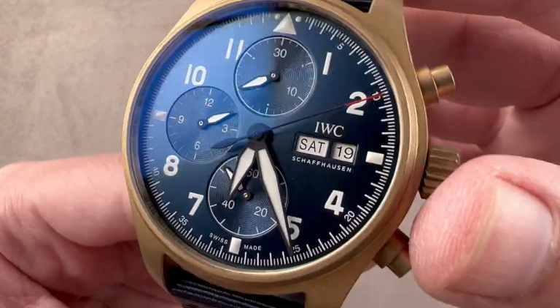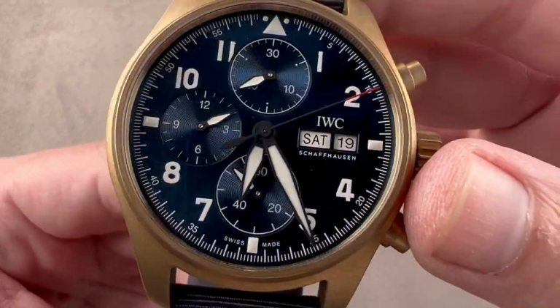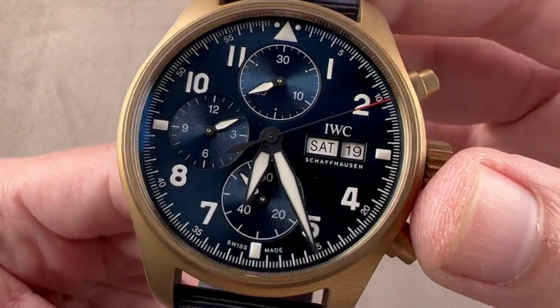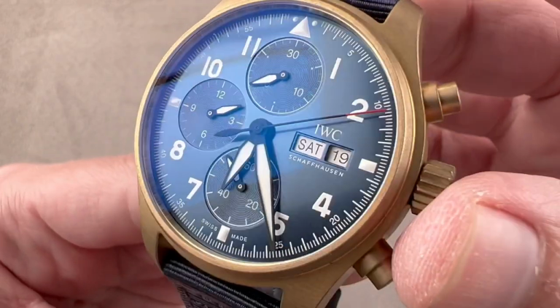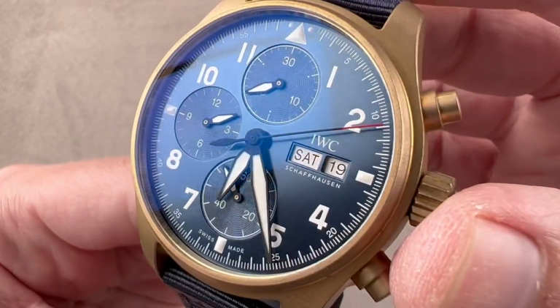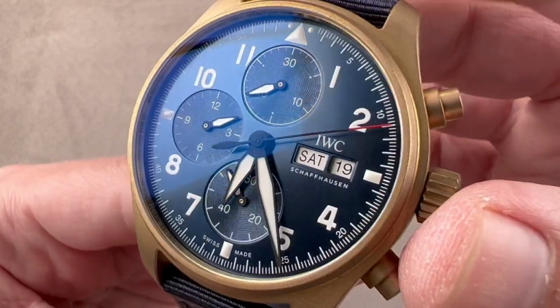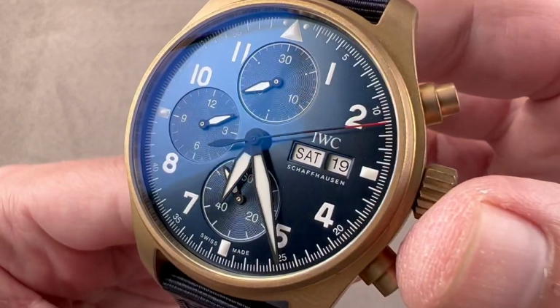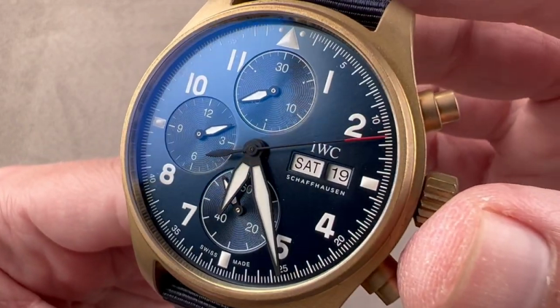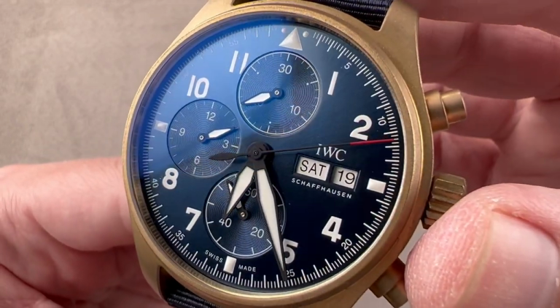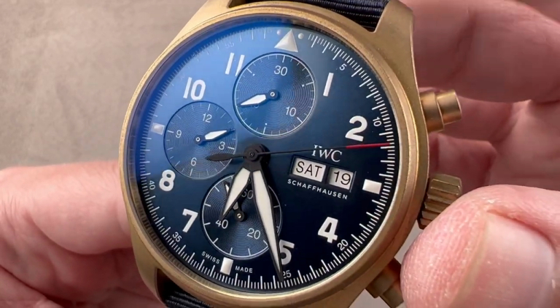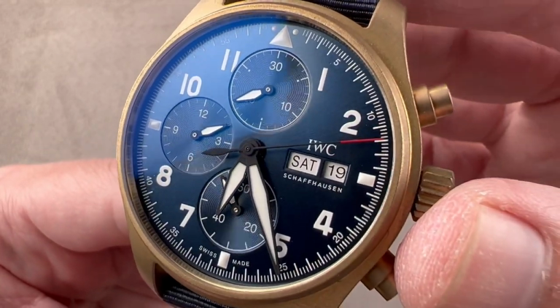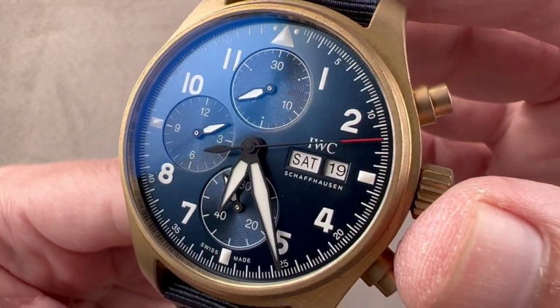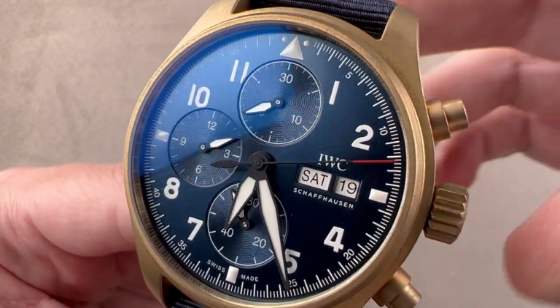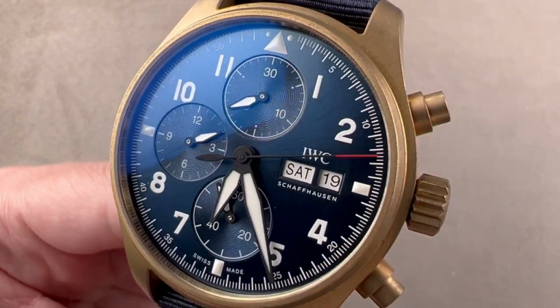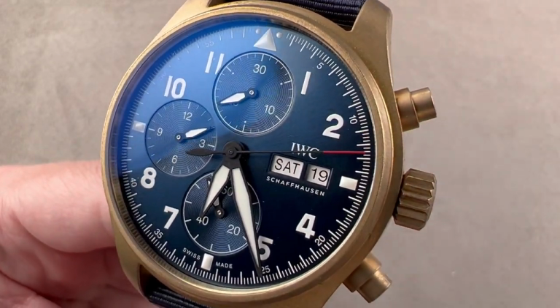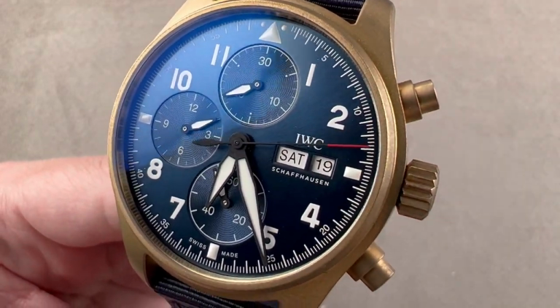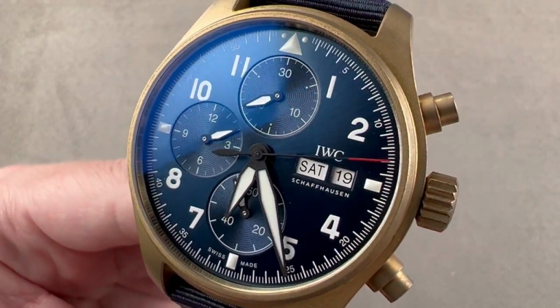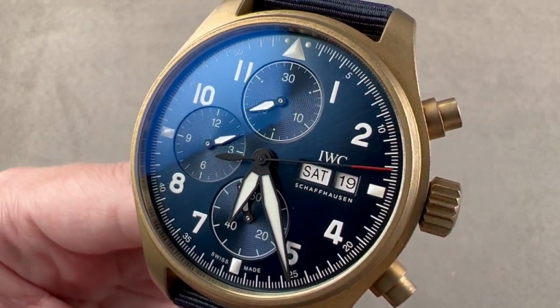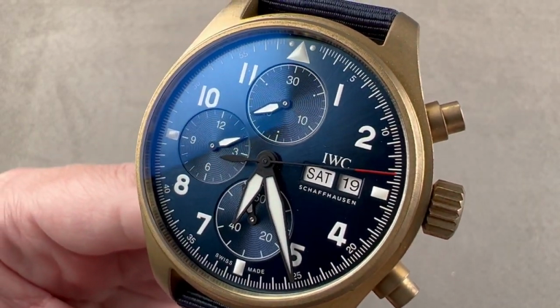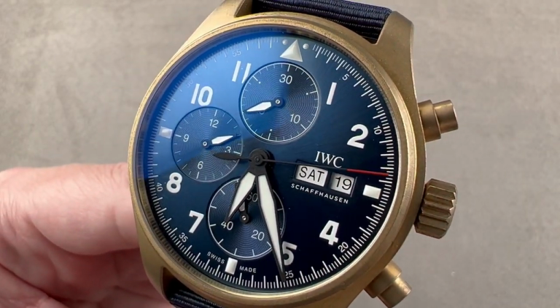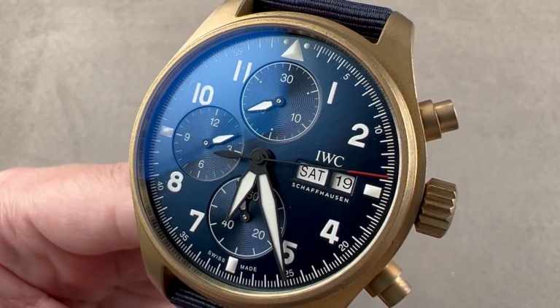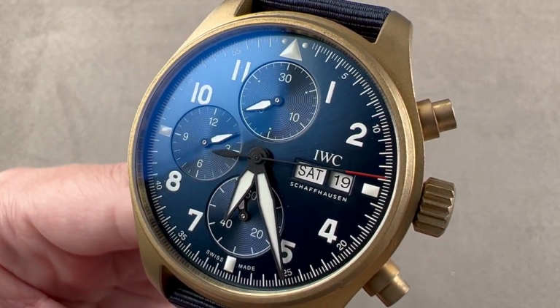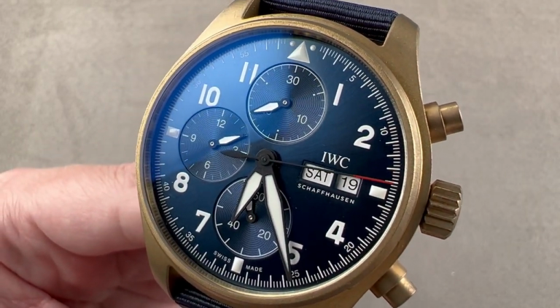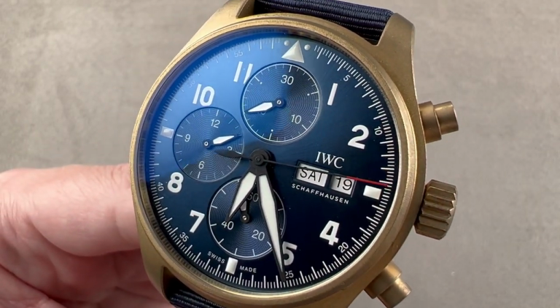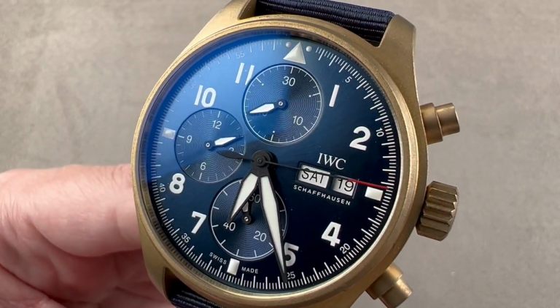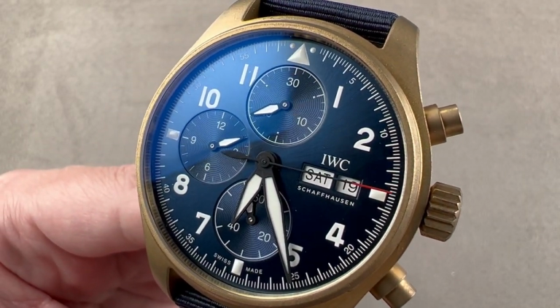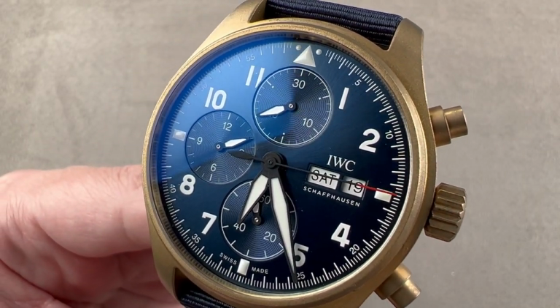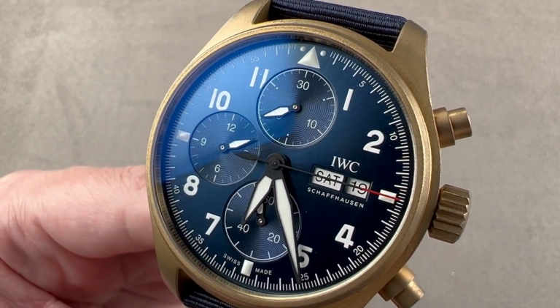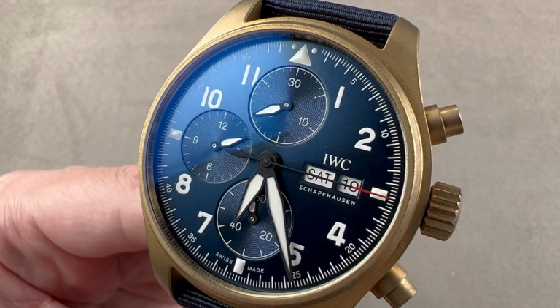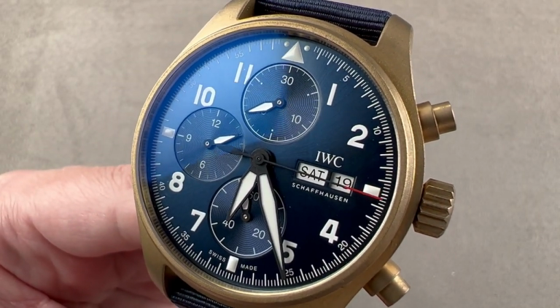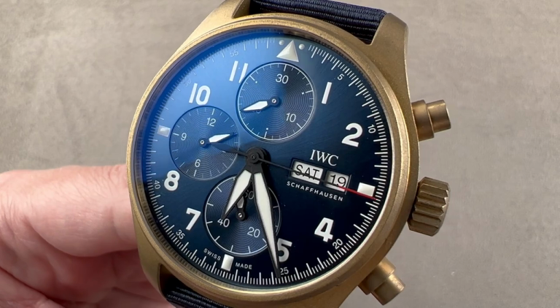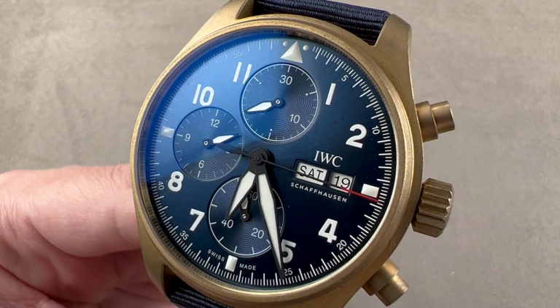If you love this watch, reach out to tmaso@thewatchbox.com for purchase and pricing details.